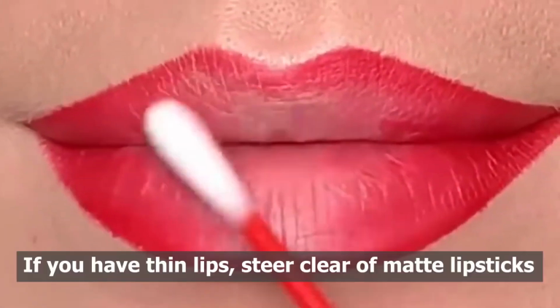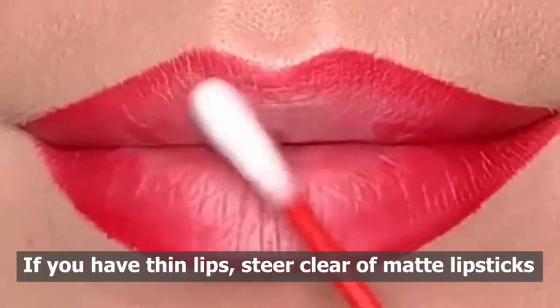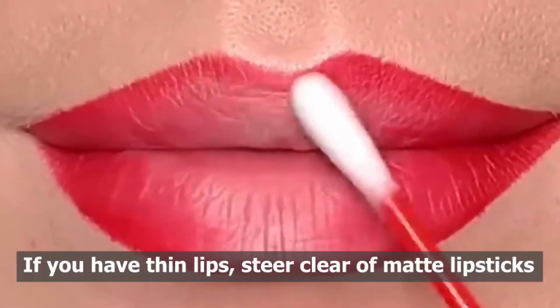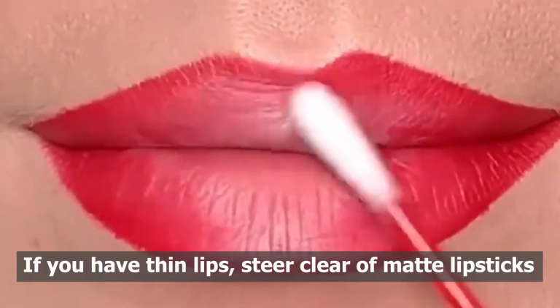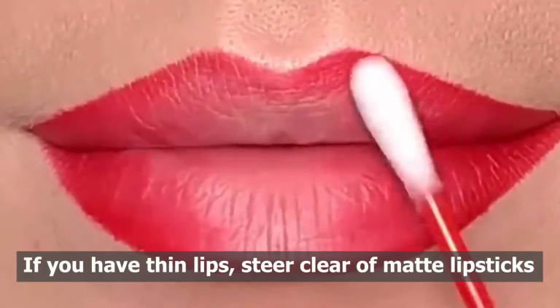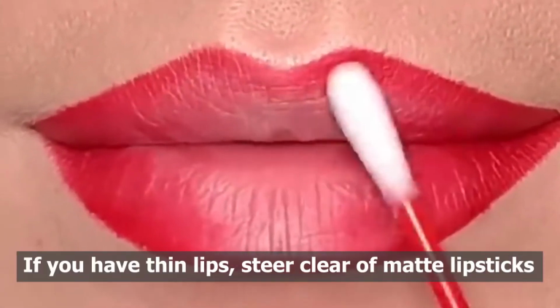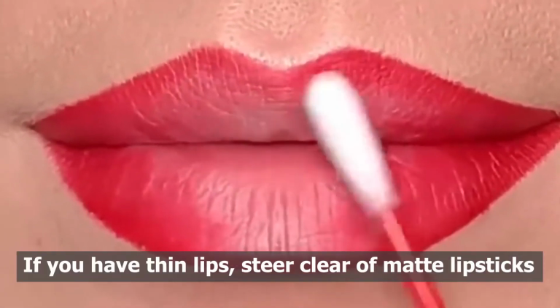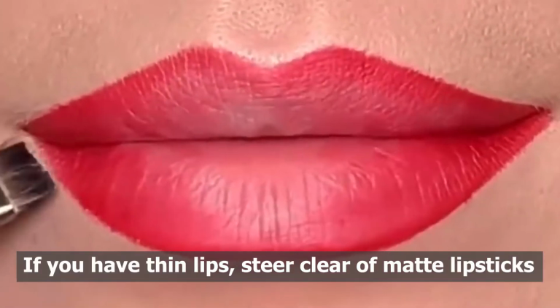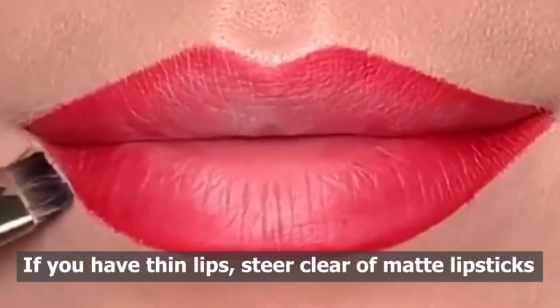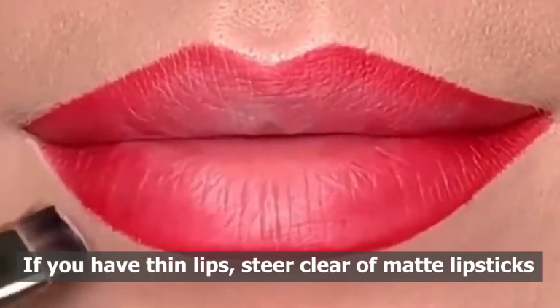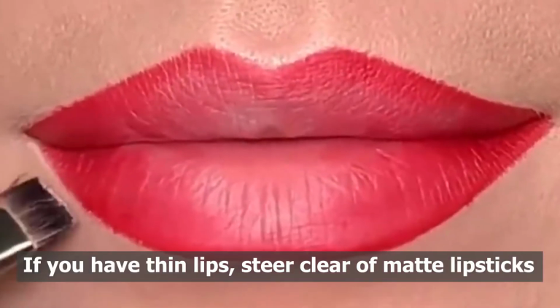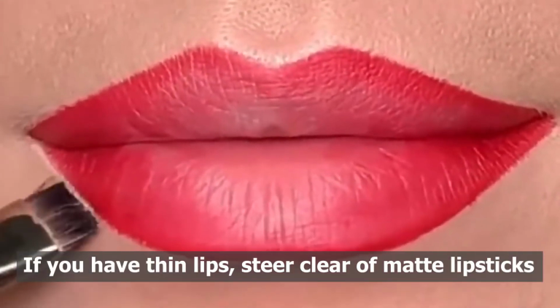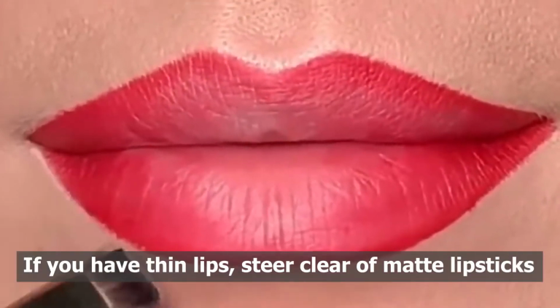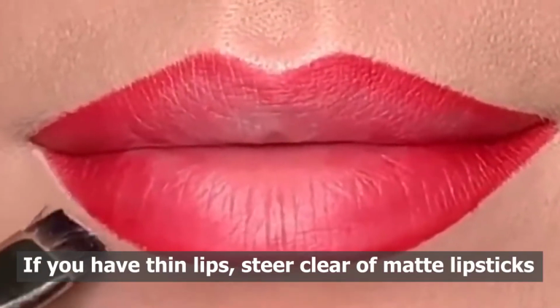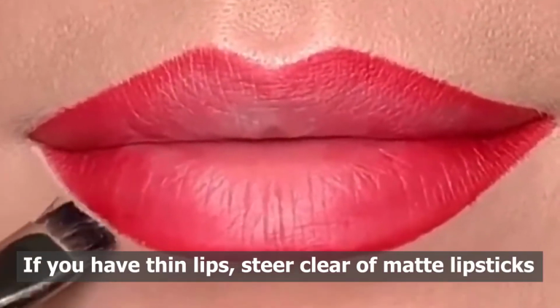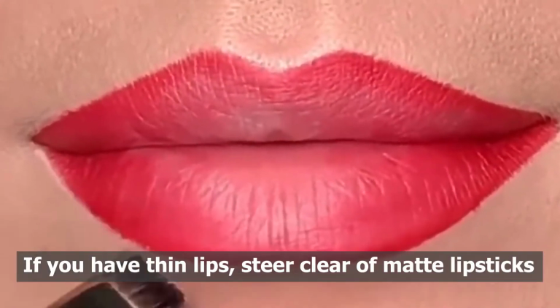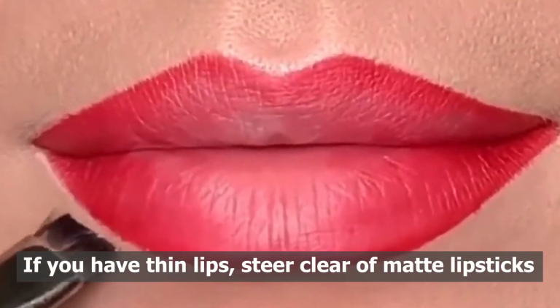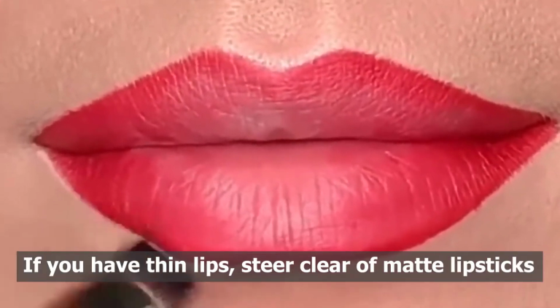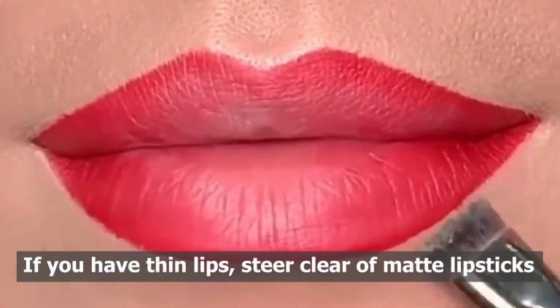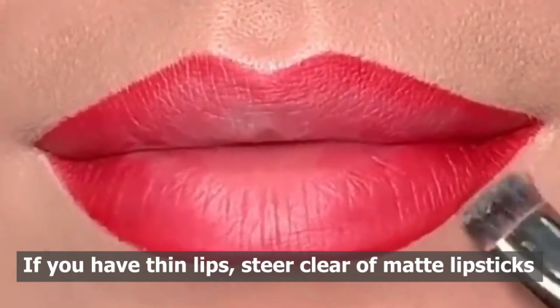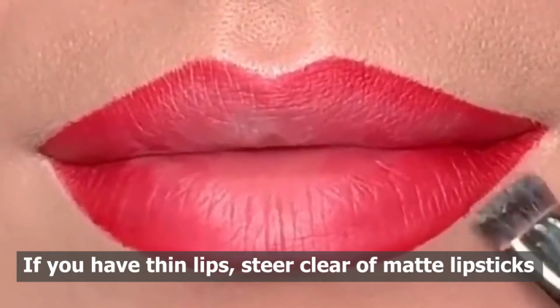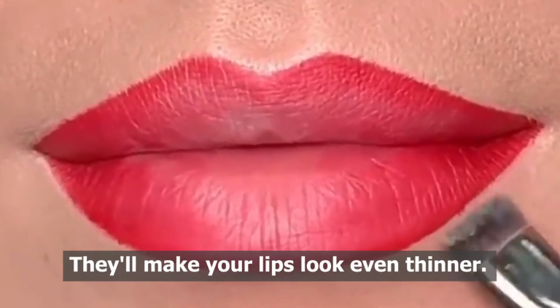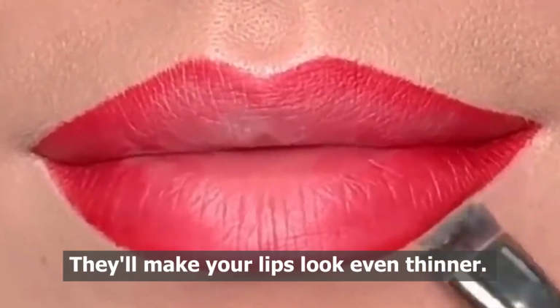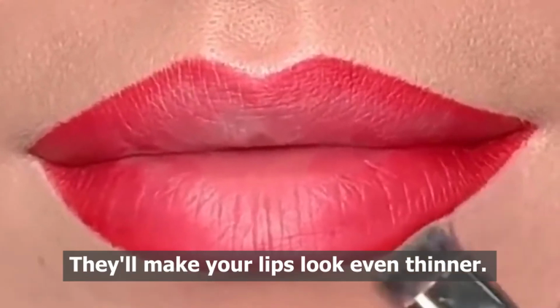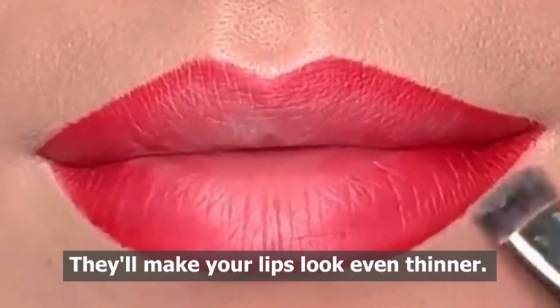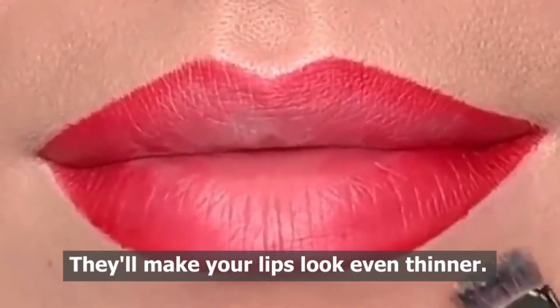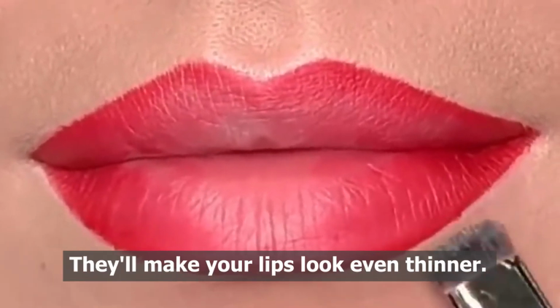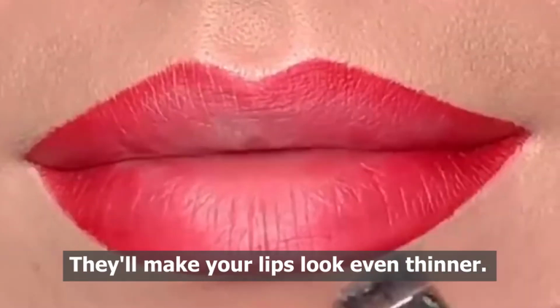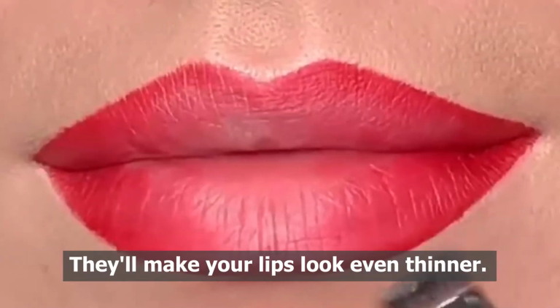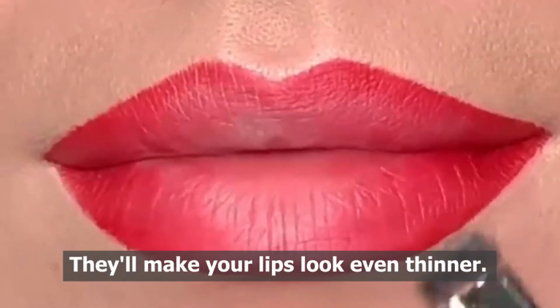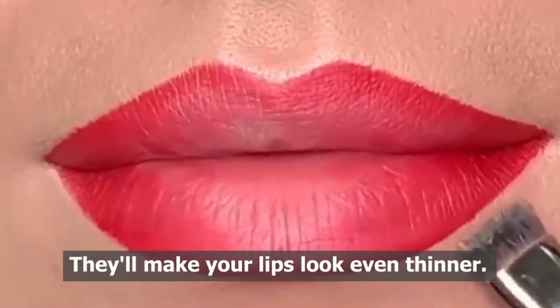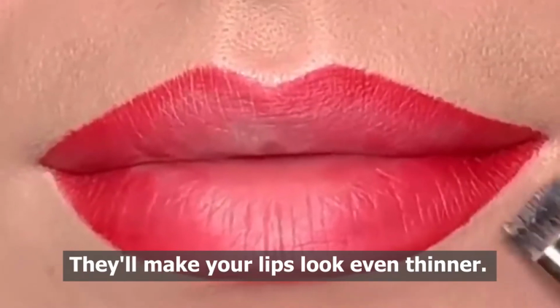If you have thin lips, steer clear of matte lipsticks — they'll make your lips look even thinner.